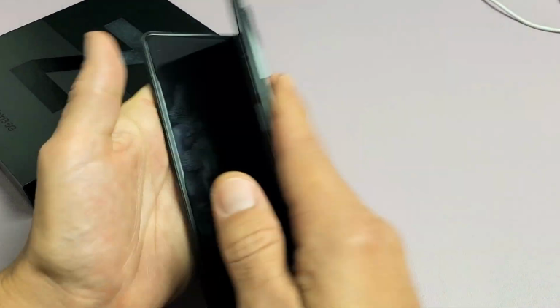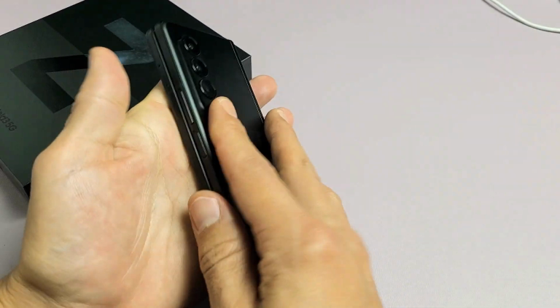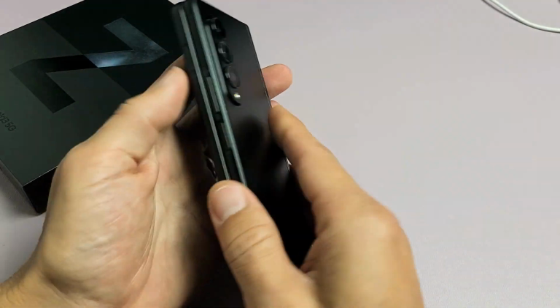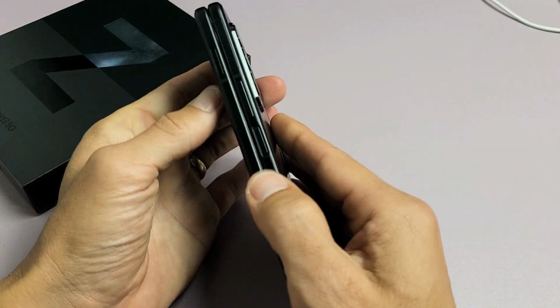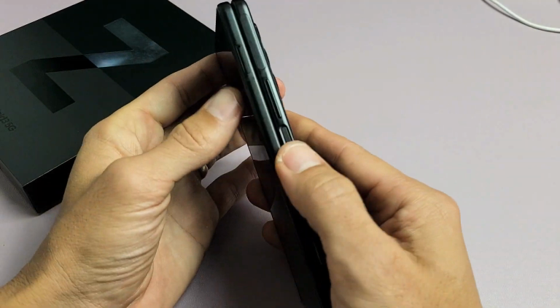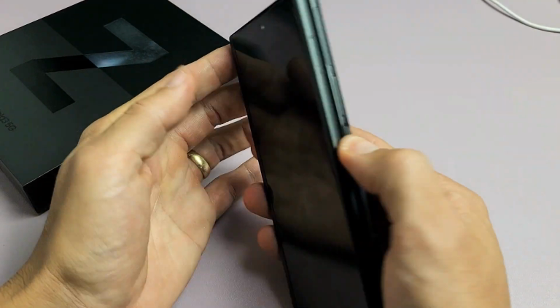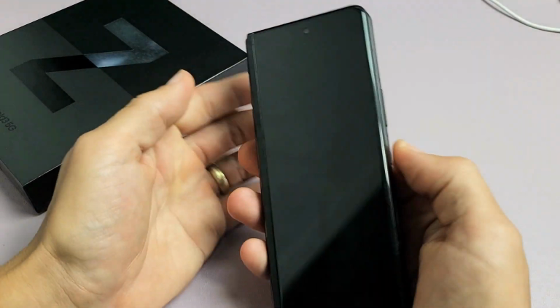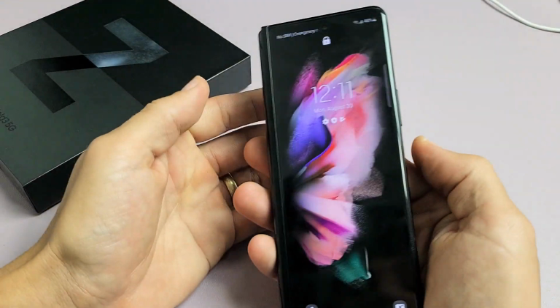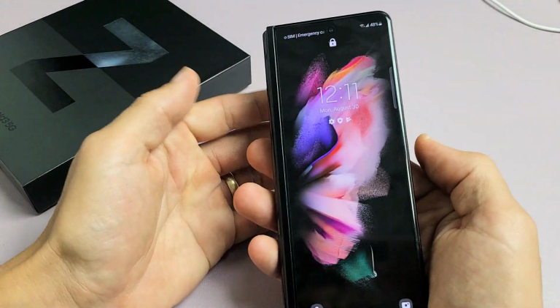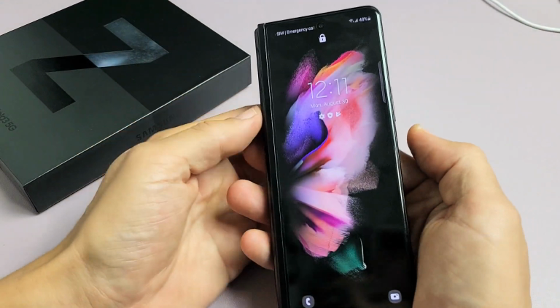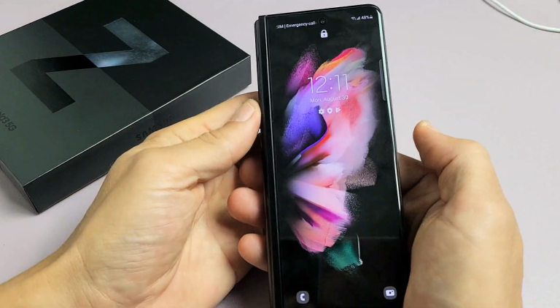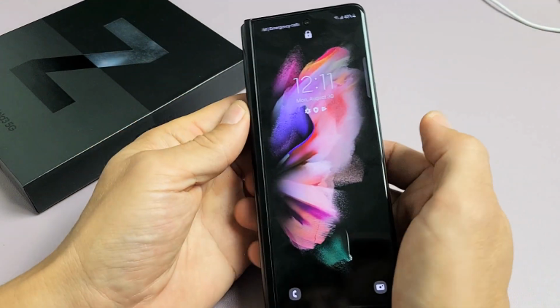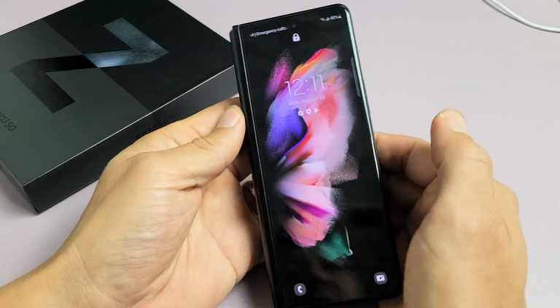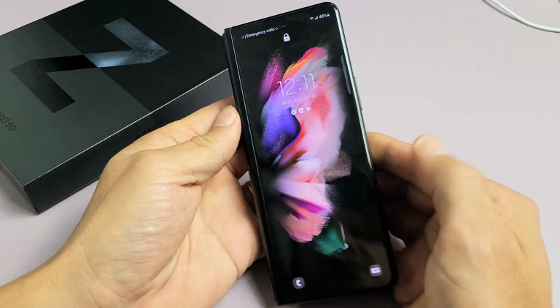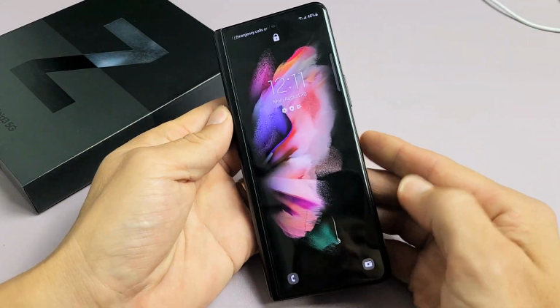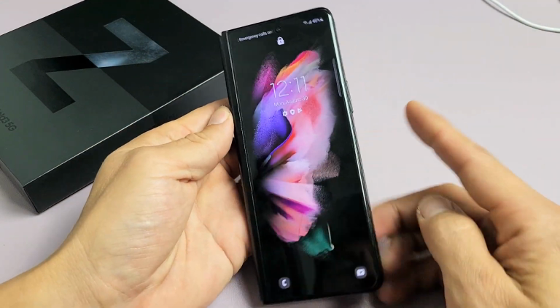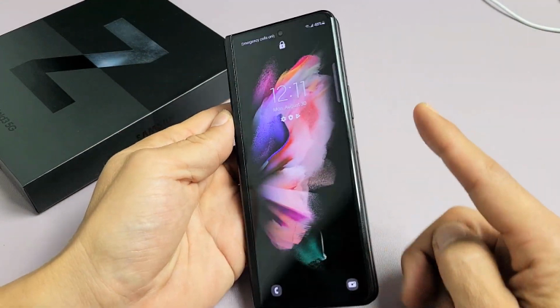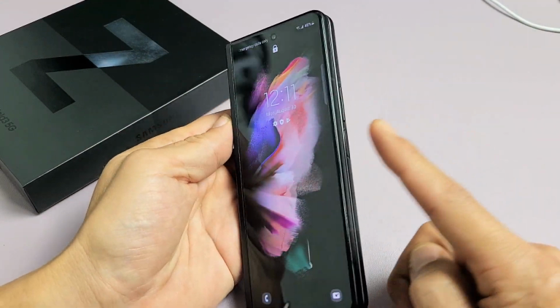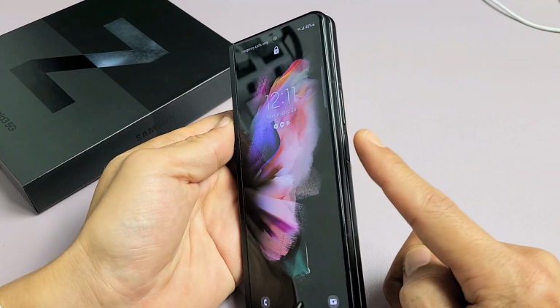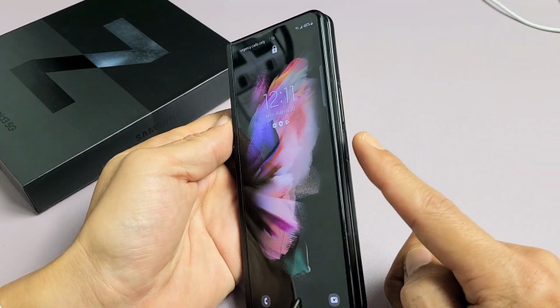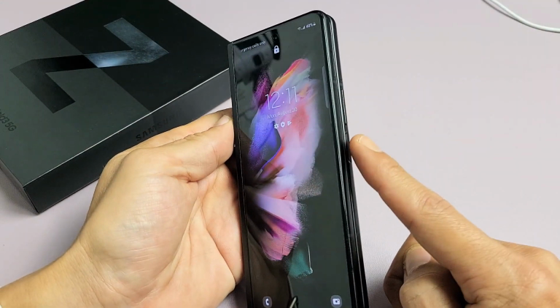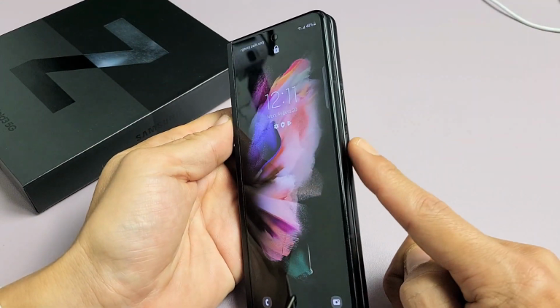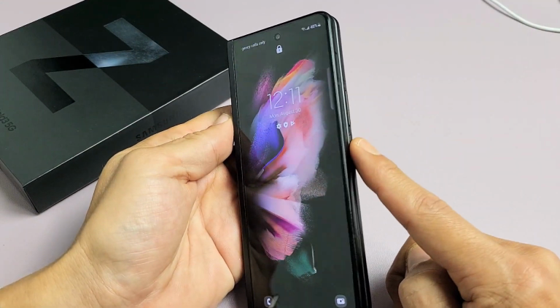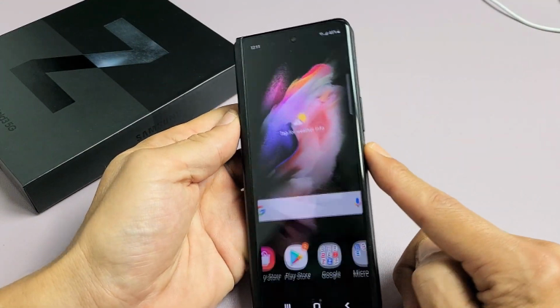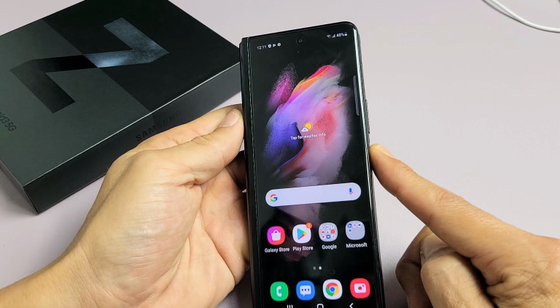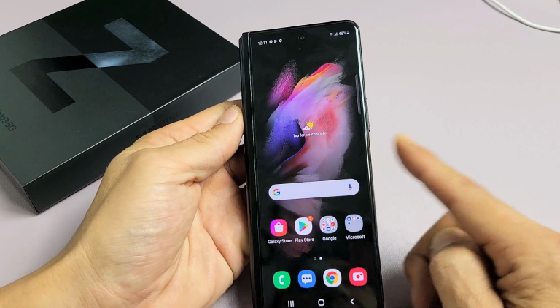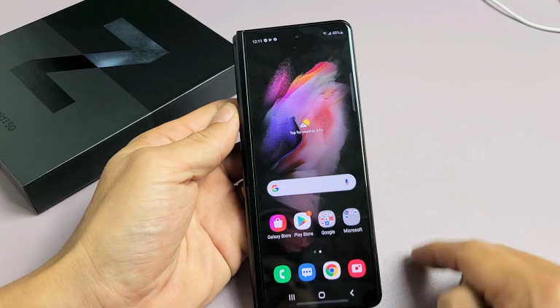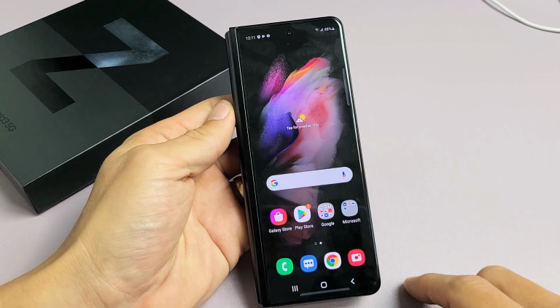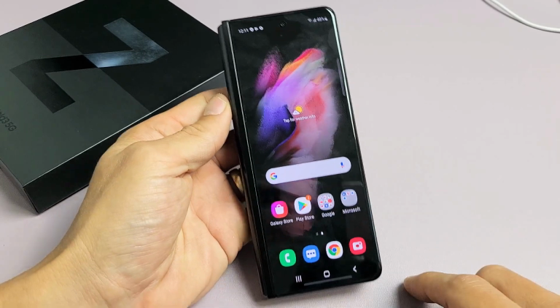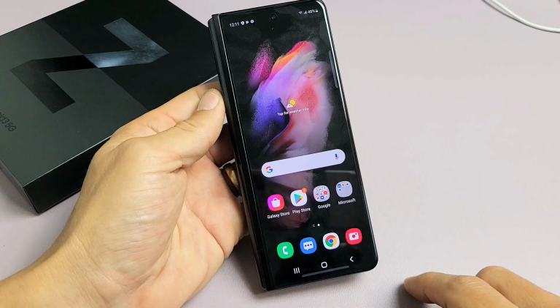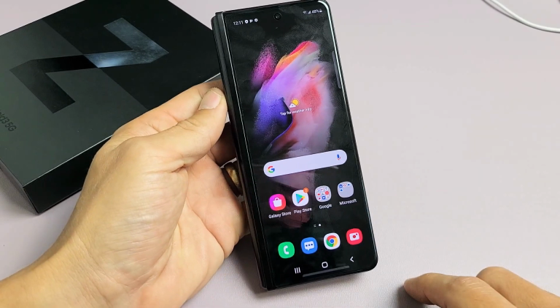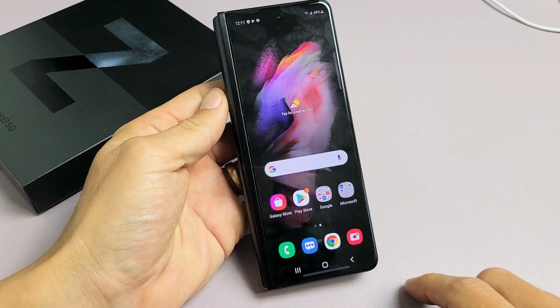And same thing even if you're holding it like this — voila, it works.